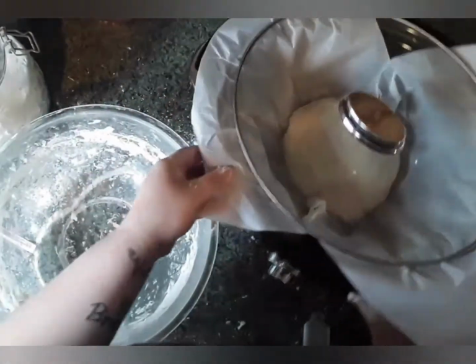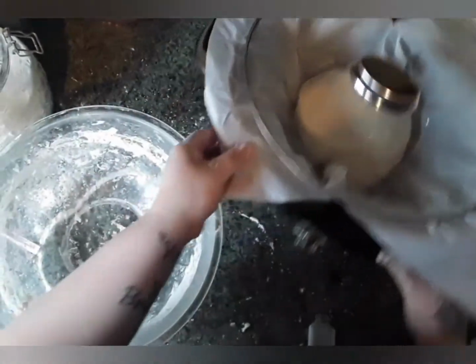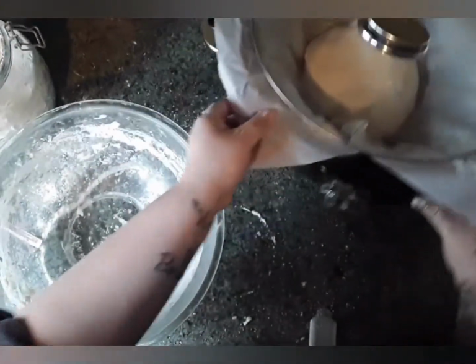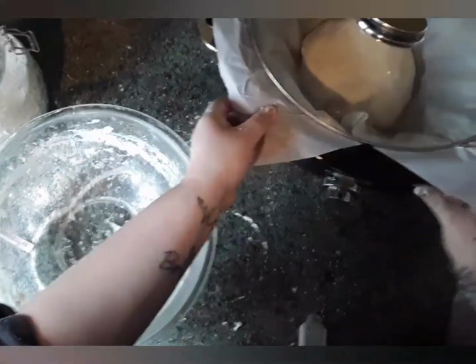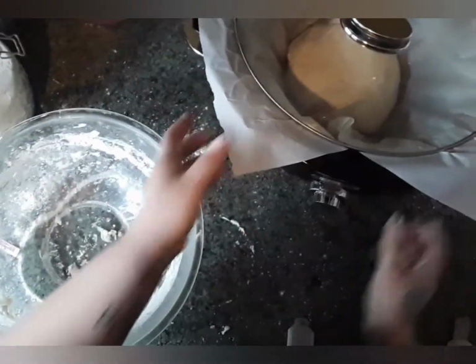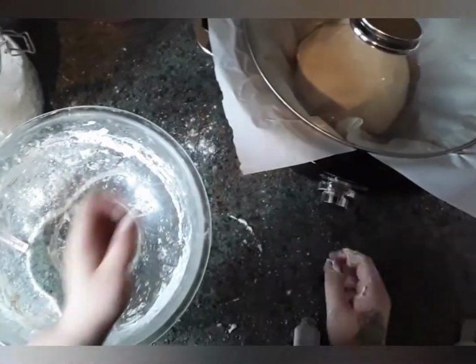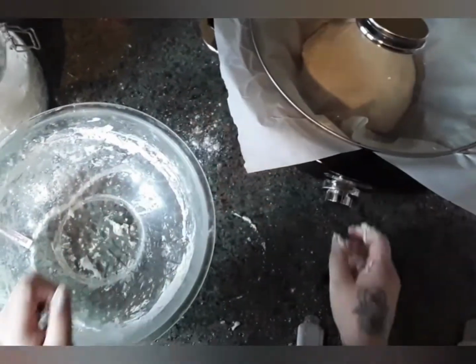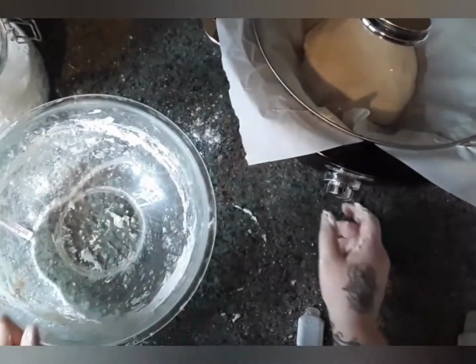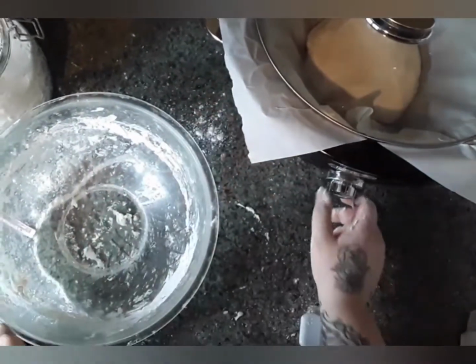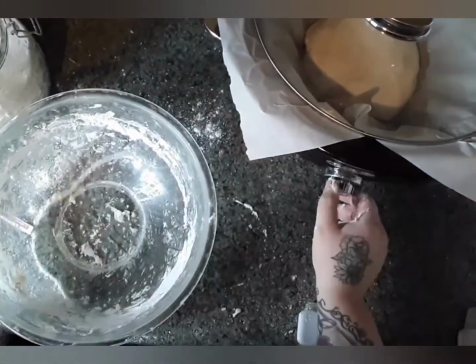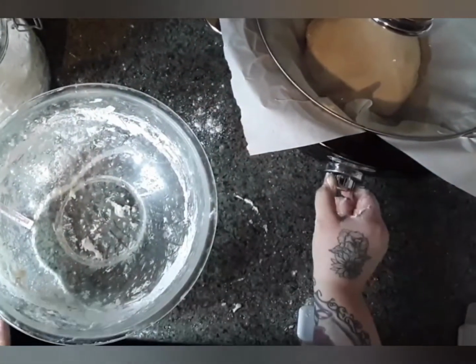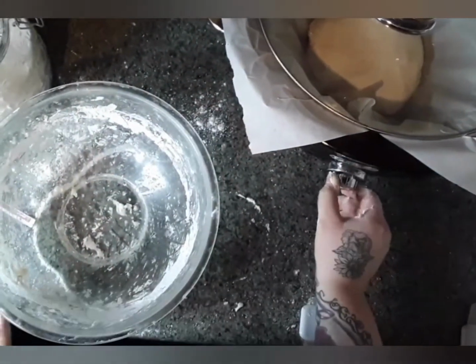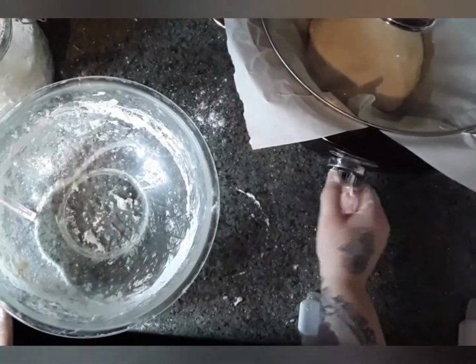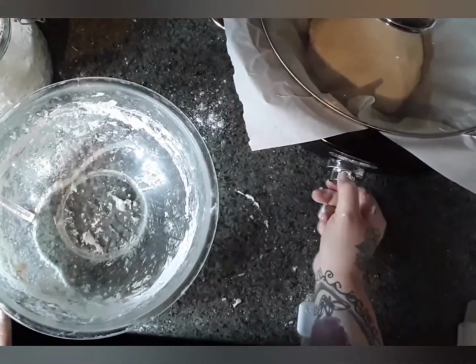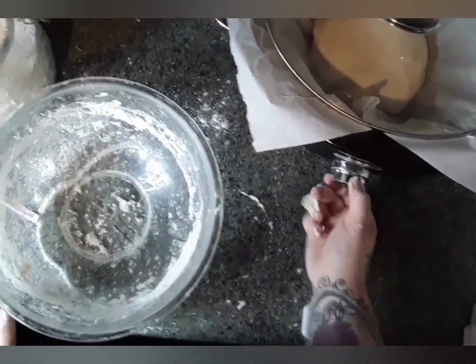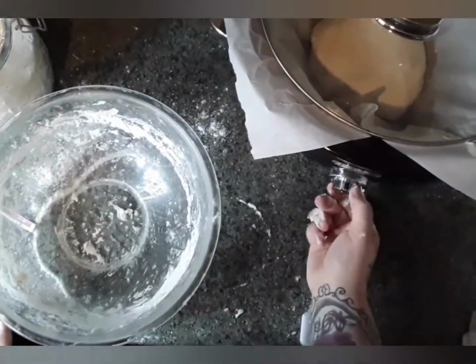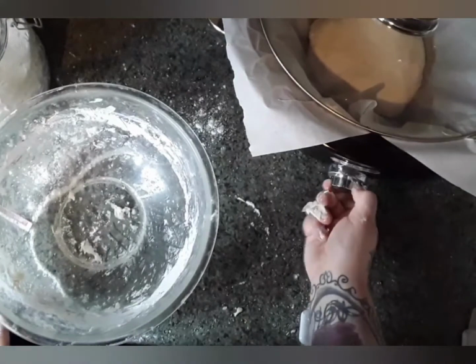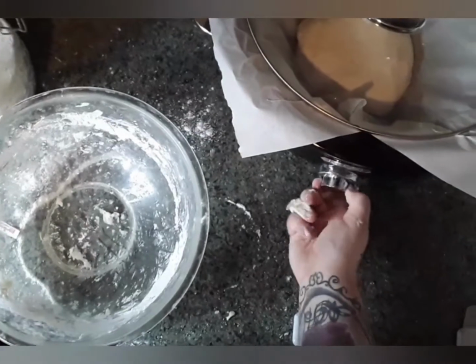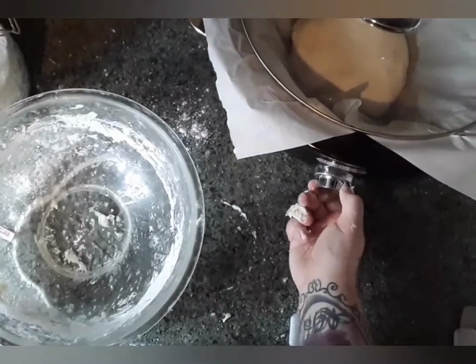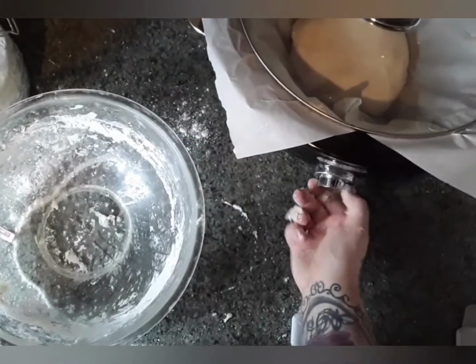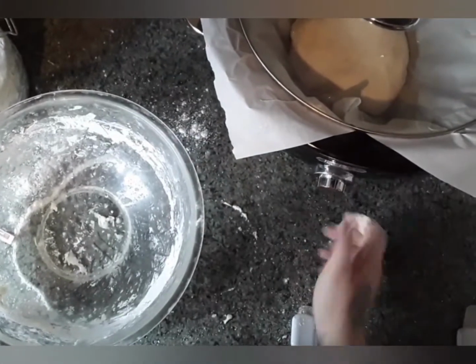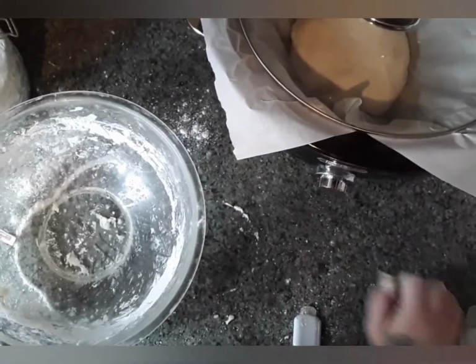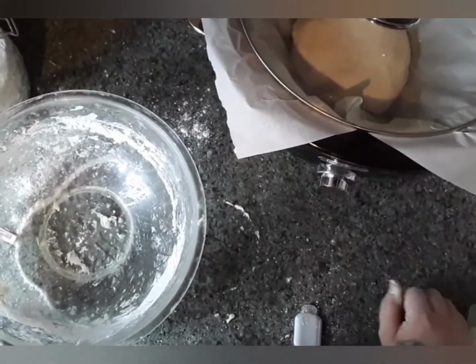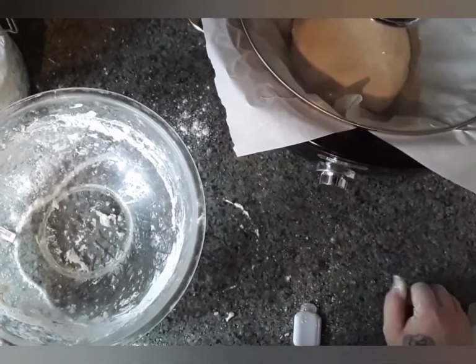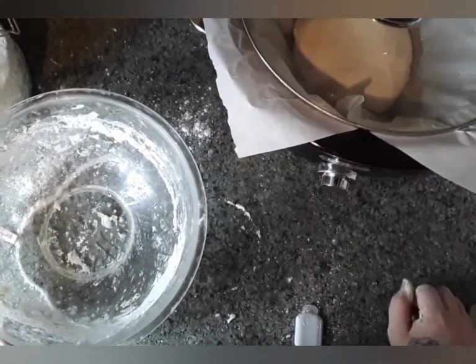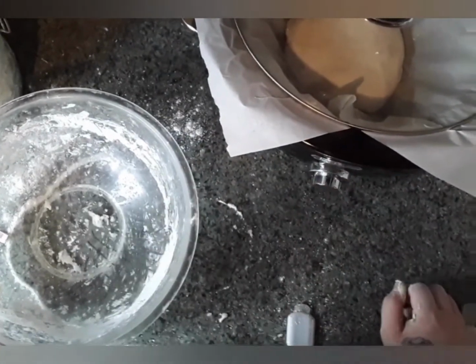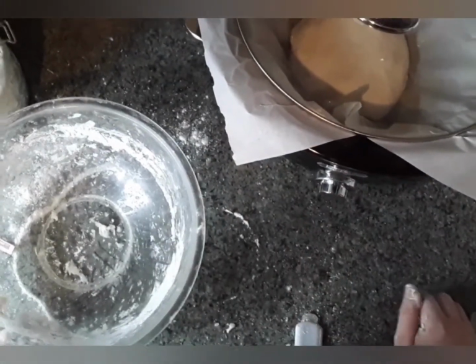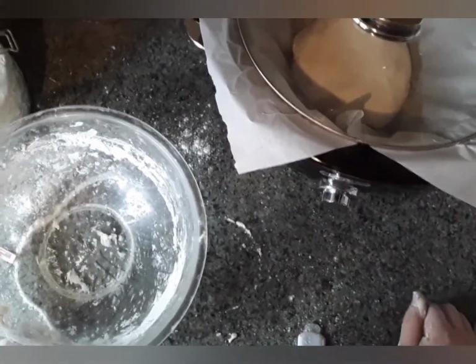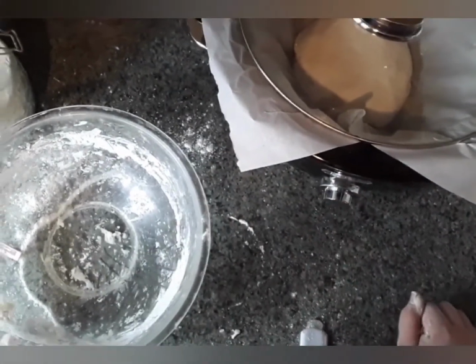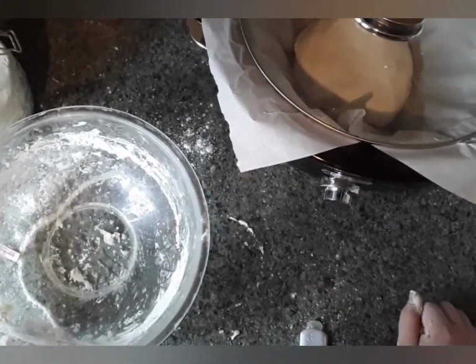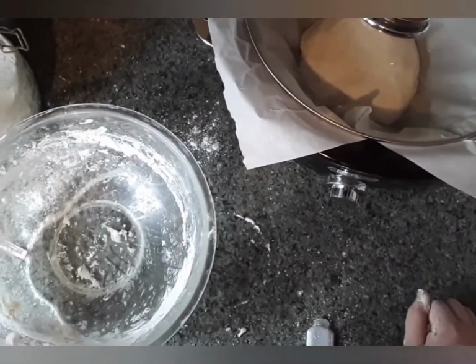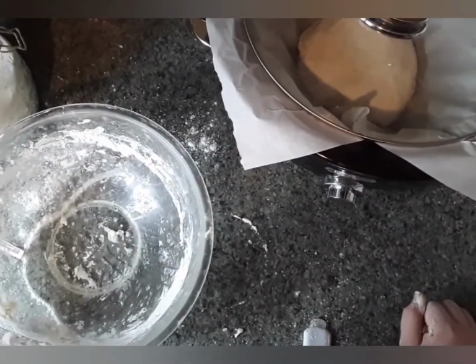Put the lid on, set this on high, and leave it for about two and a half hours.